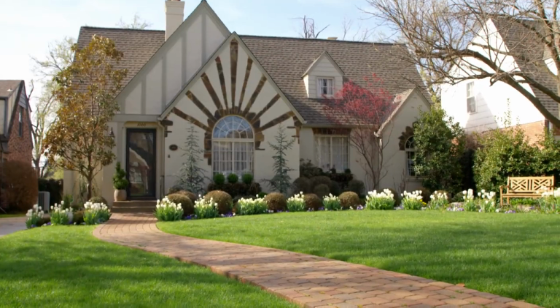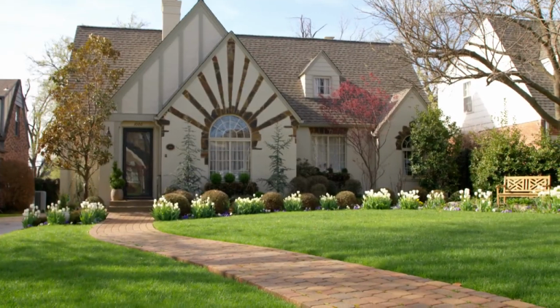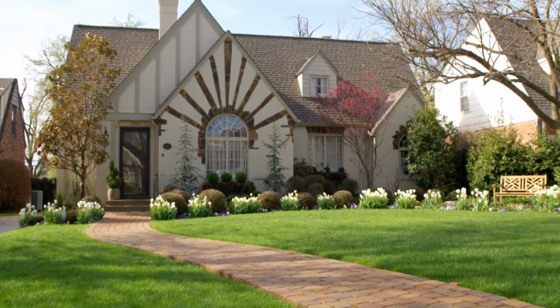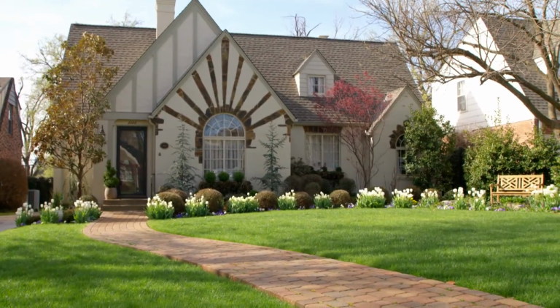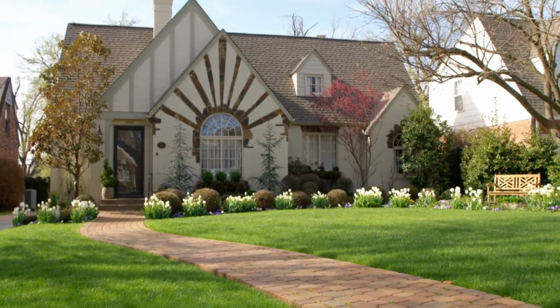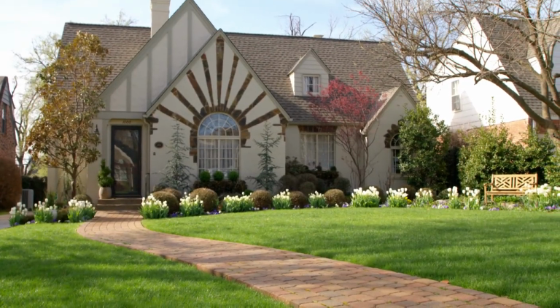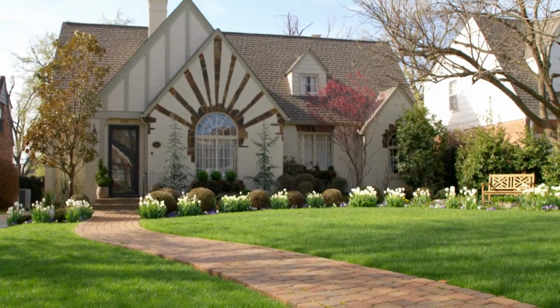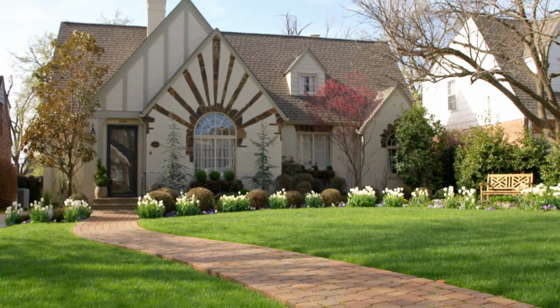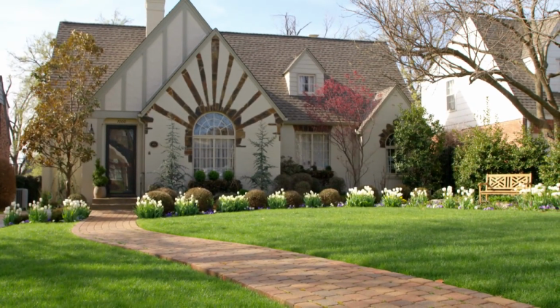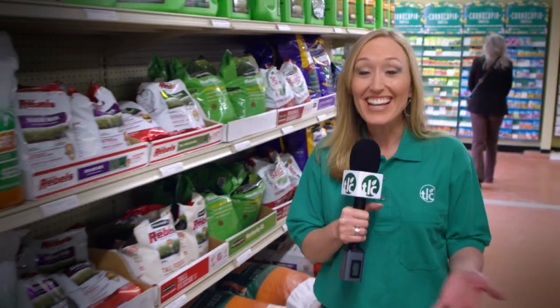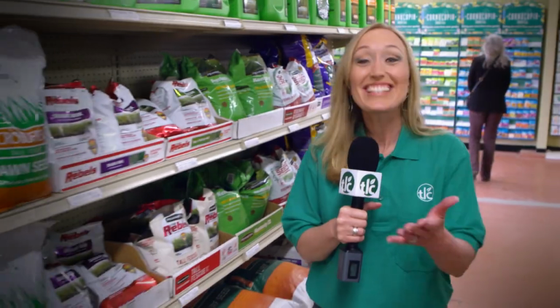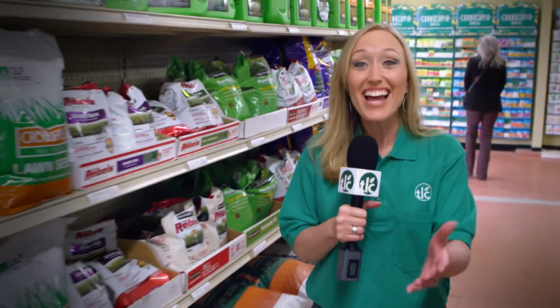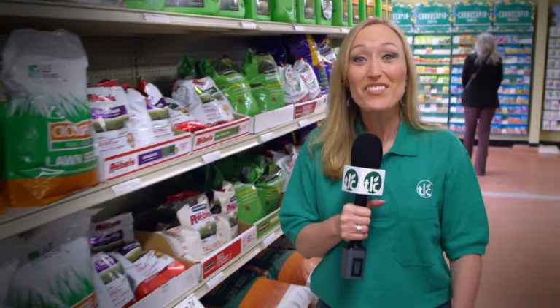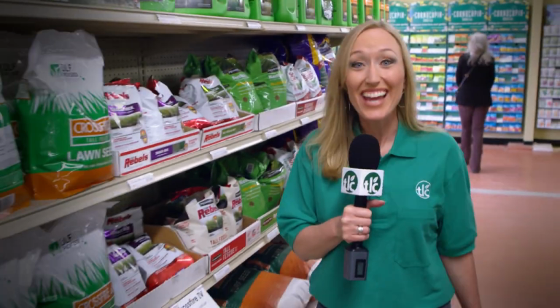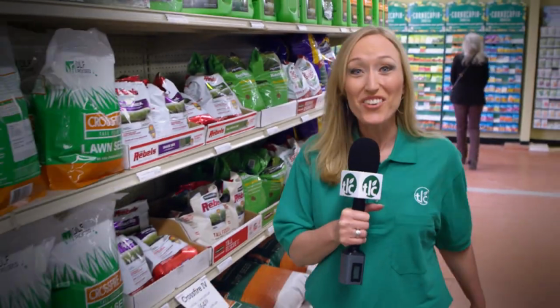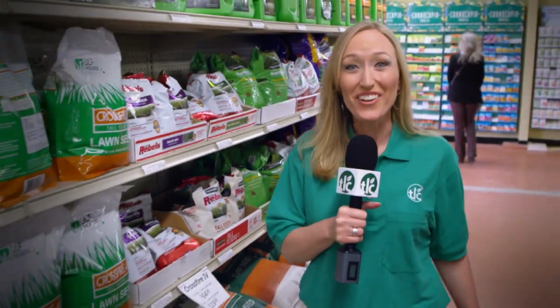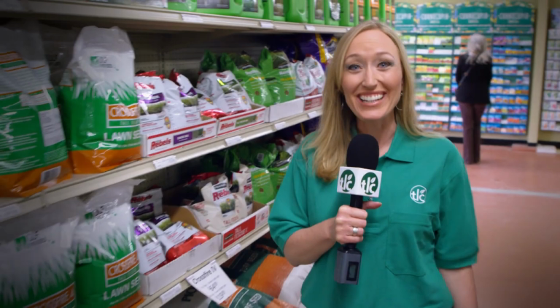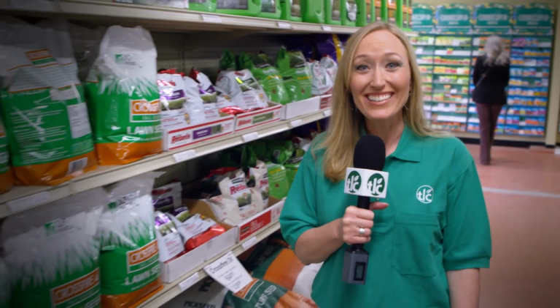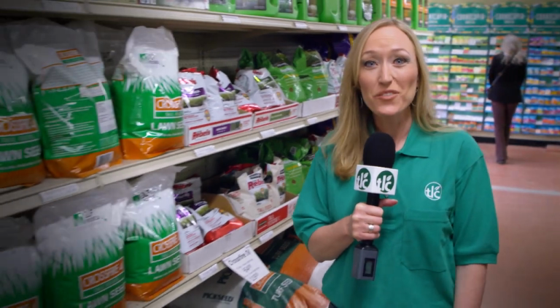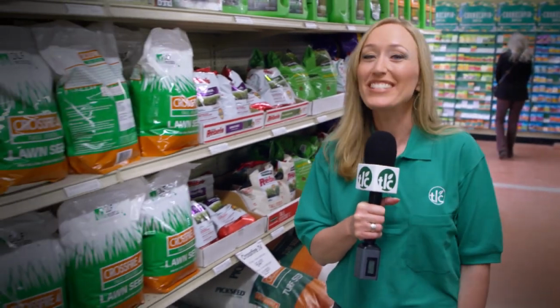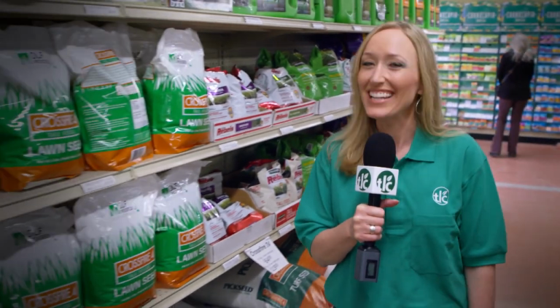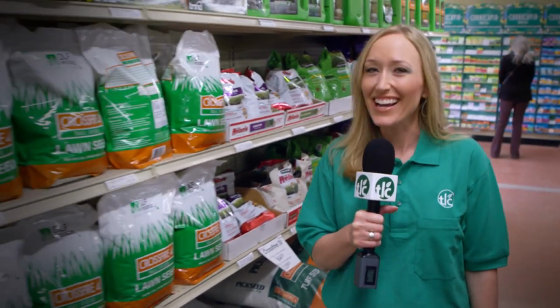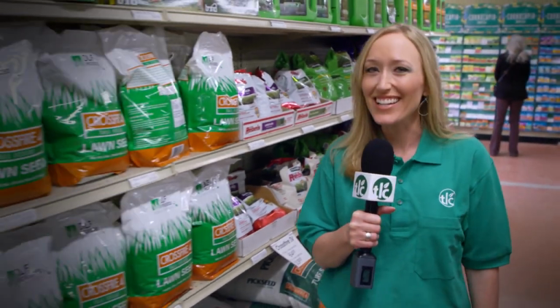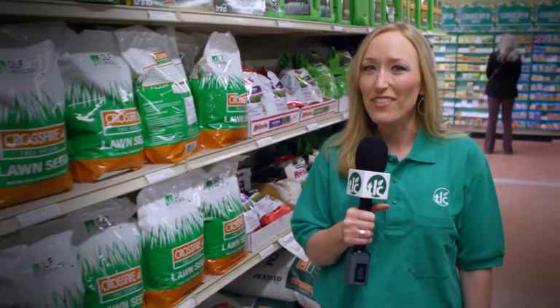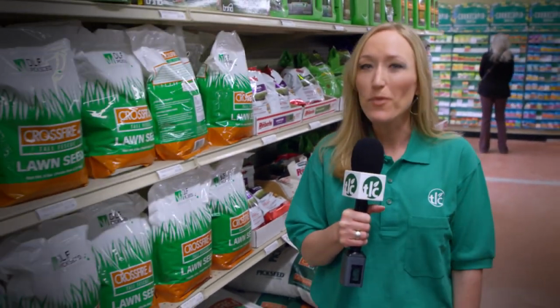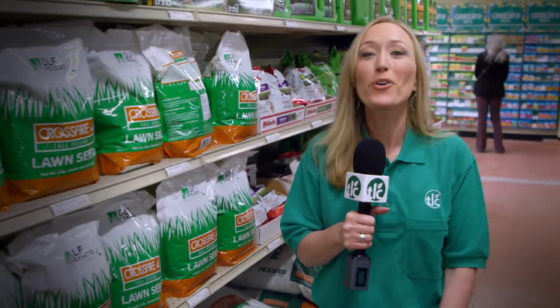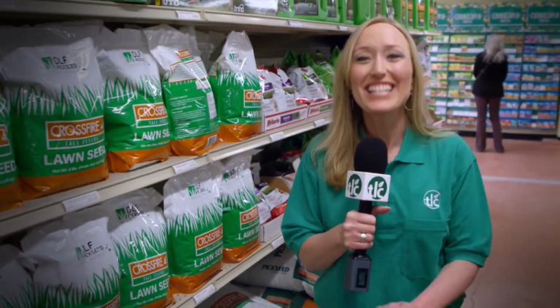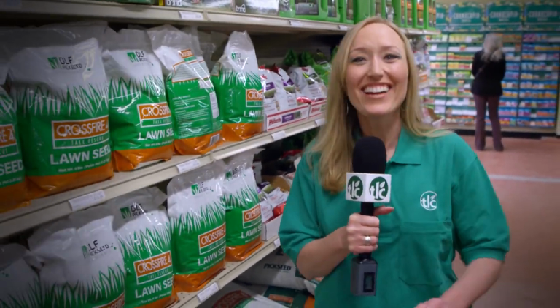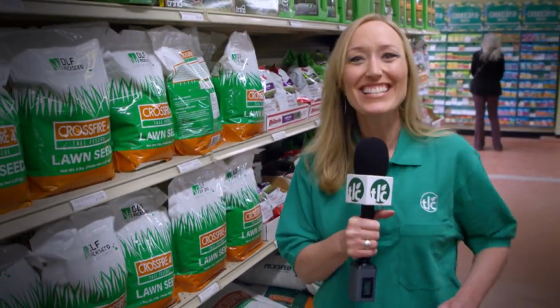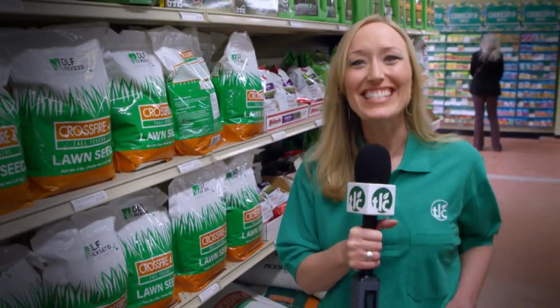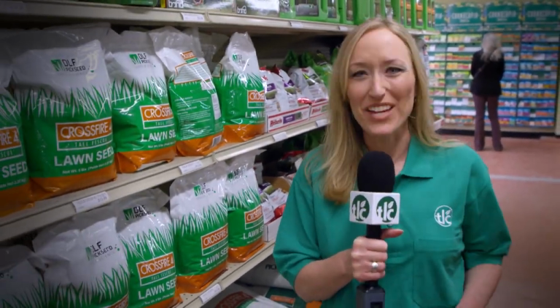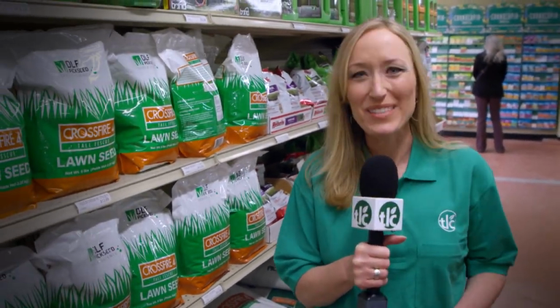So what are you waiting for? It's time to get growing. We'll see you next time for more TLC Tips.